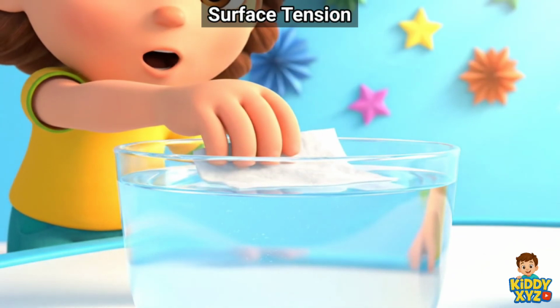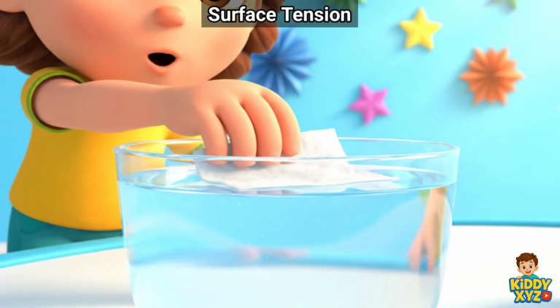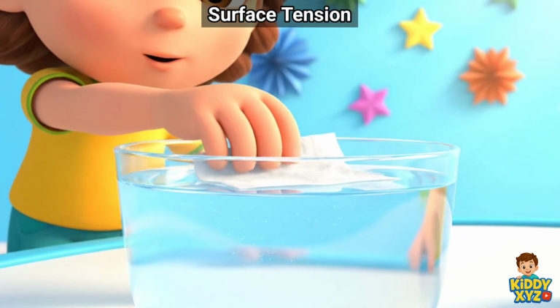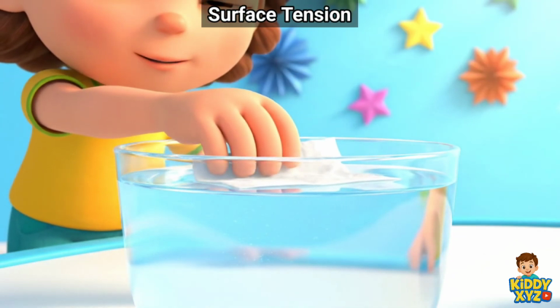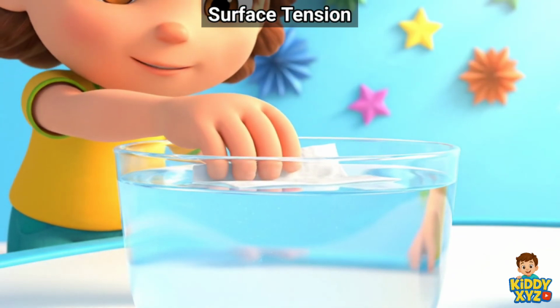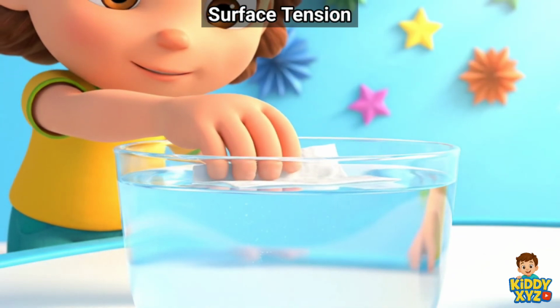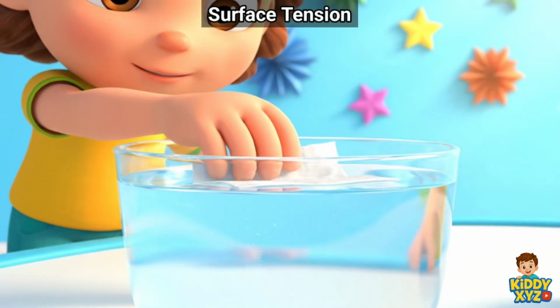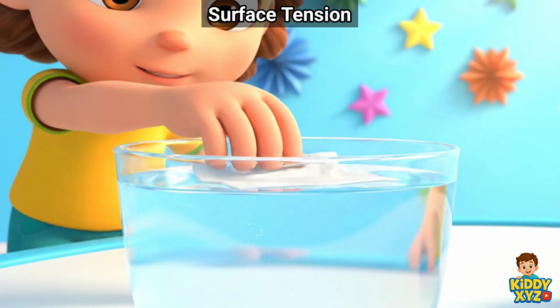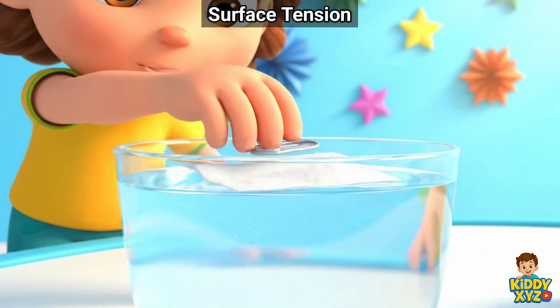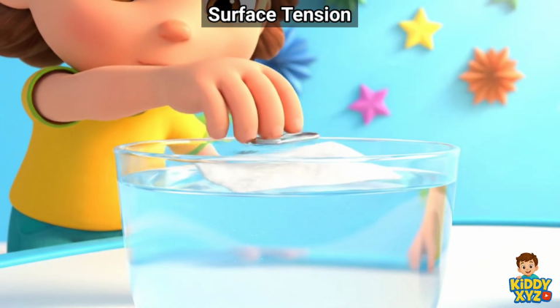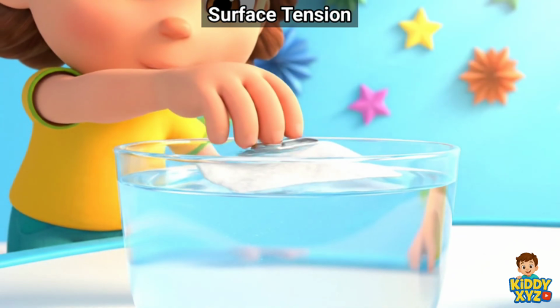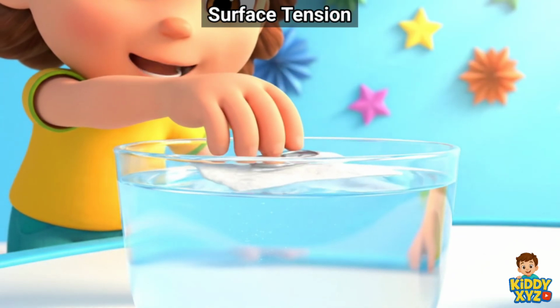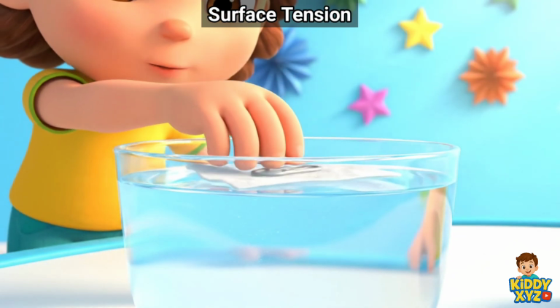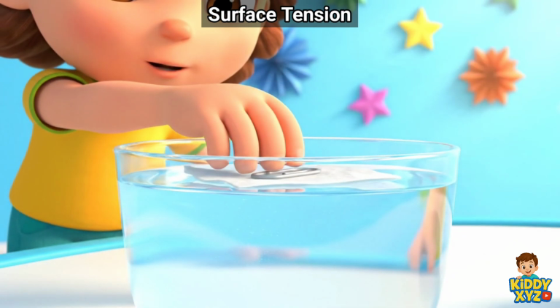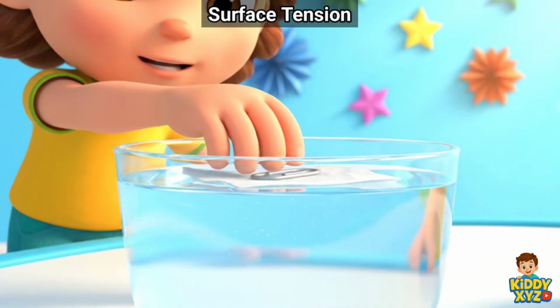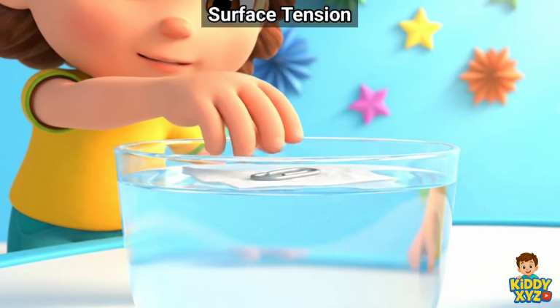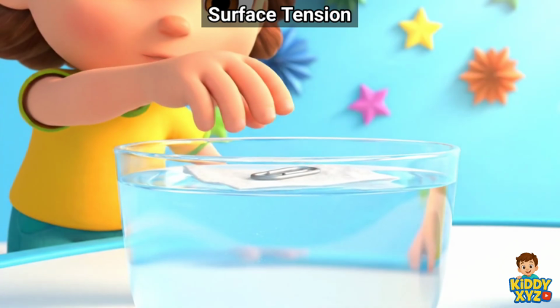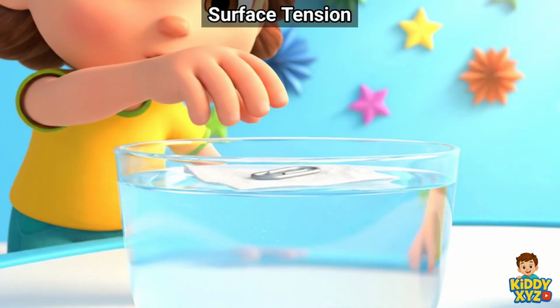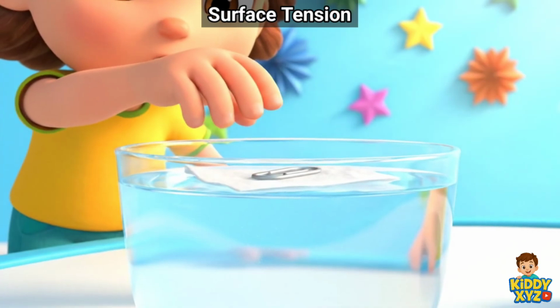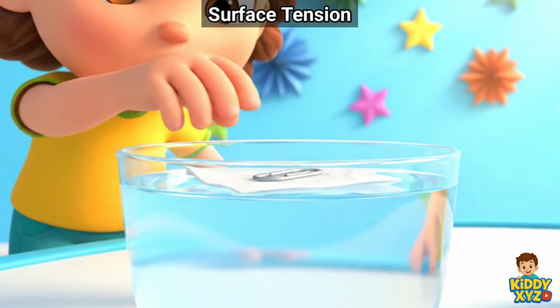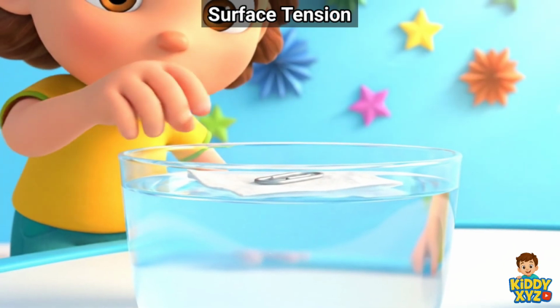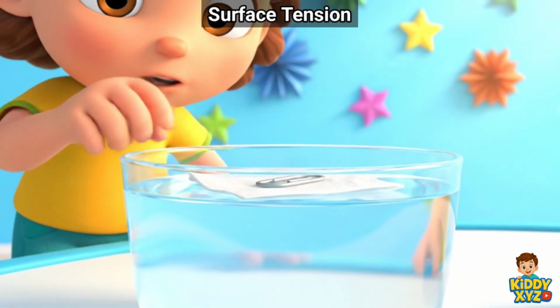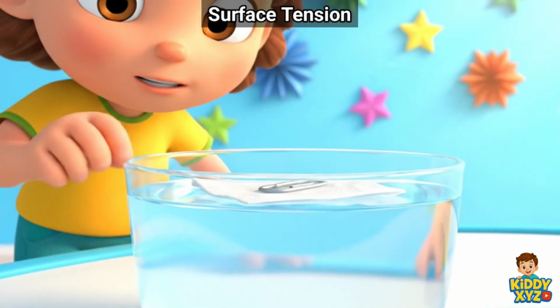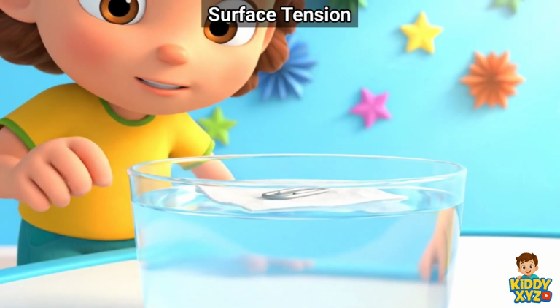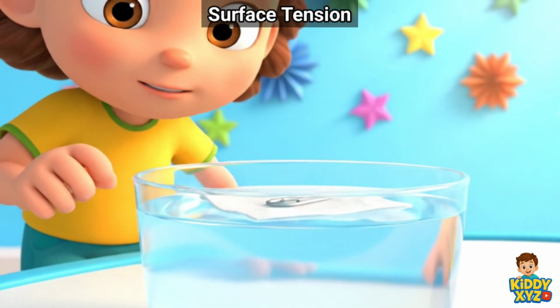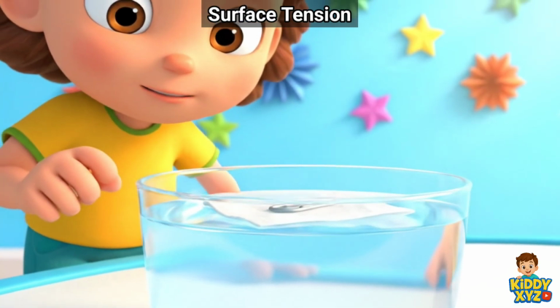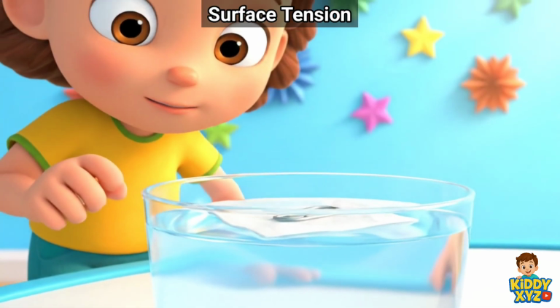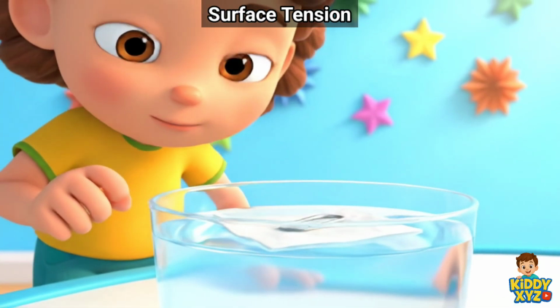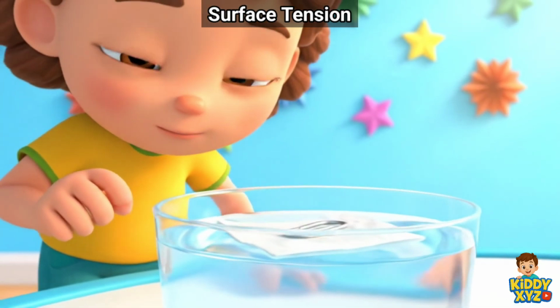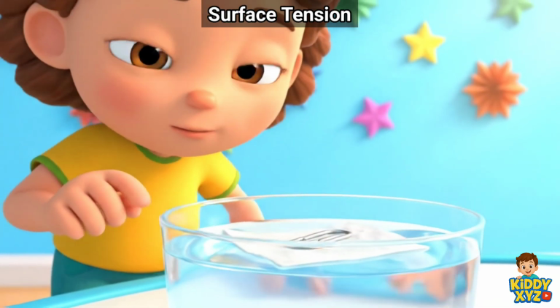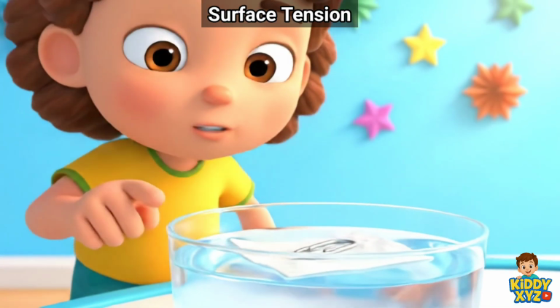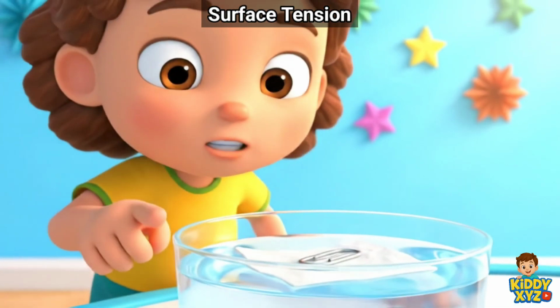The paper clip floats. Surface tension is so cool.